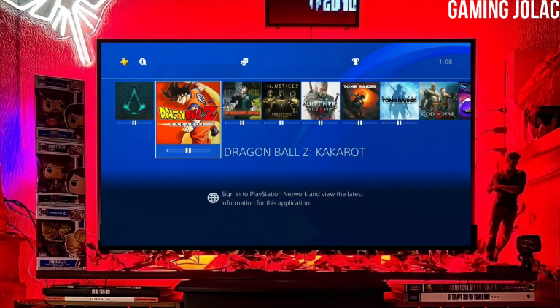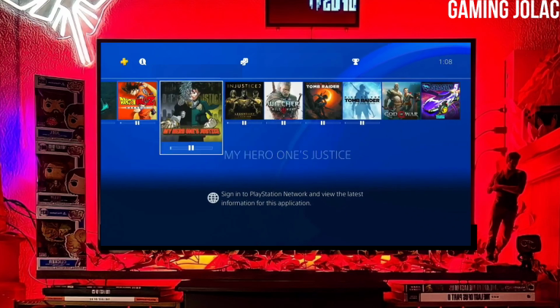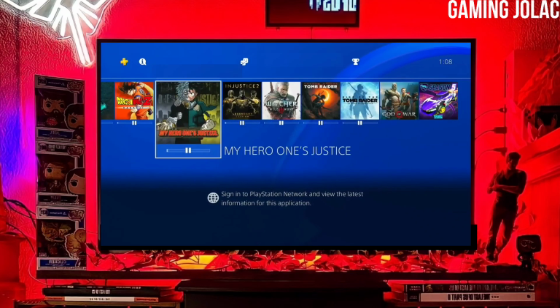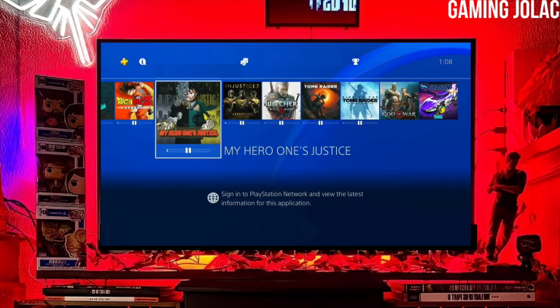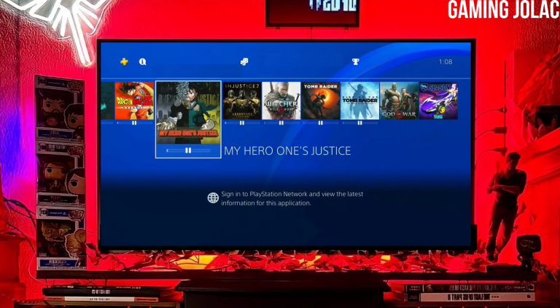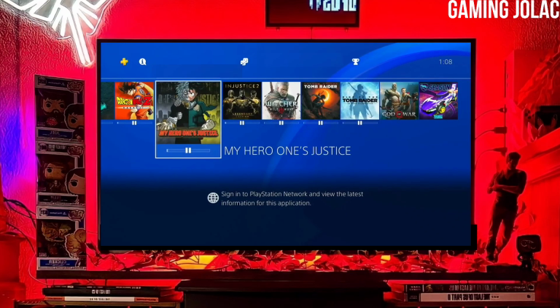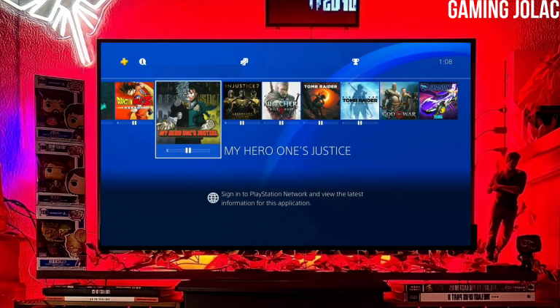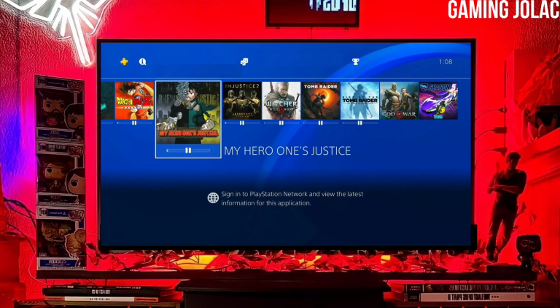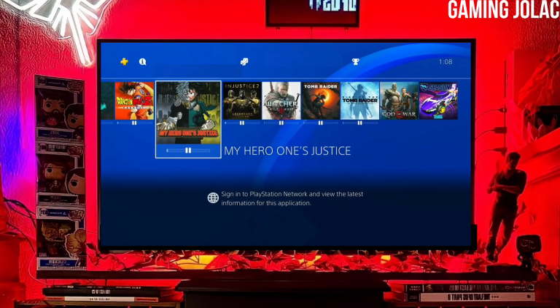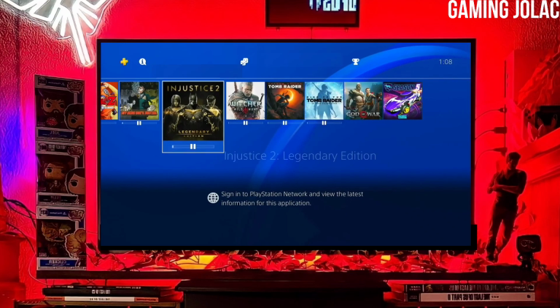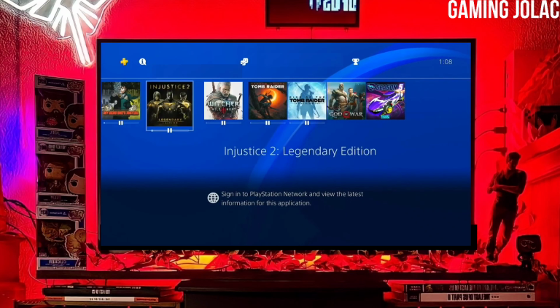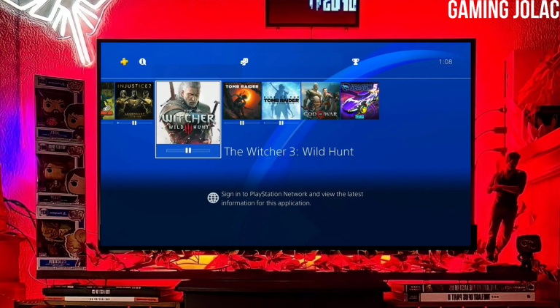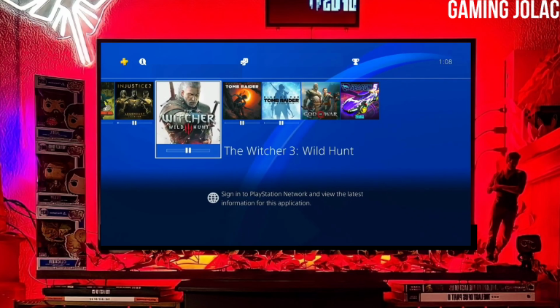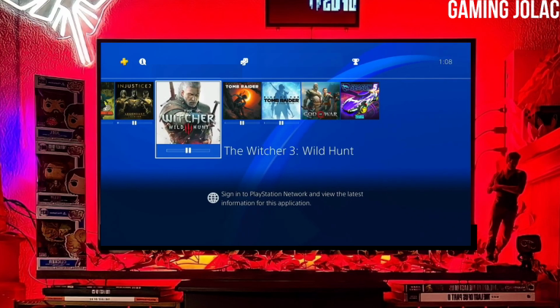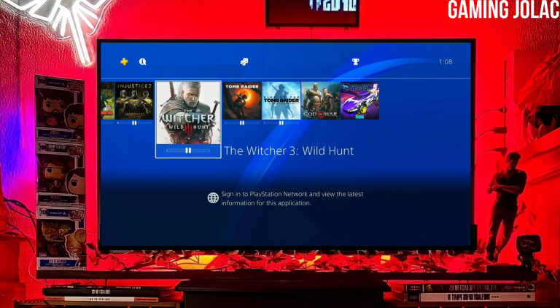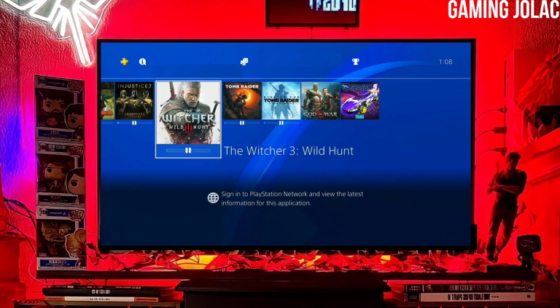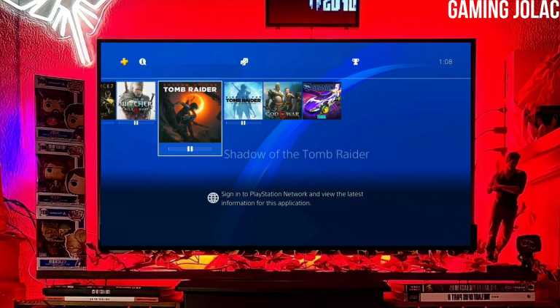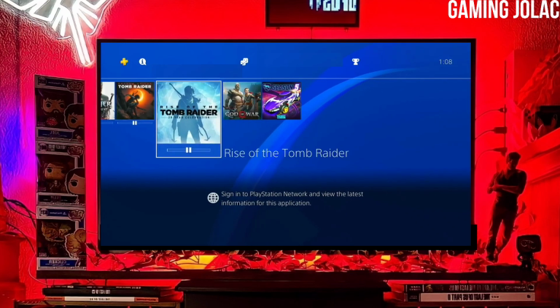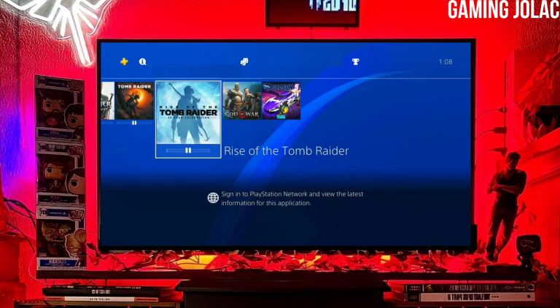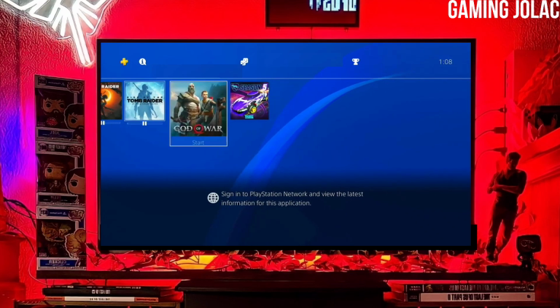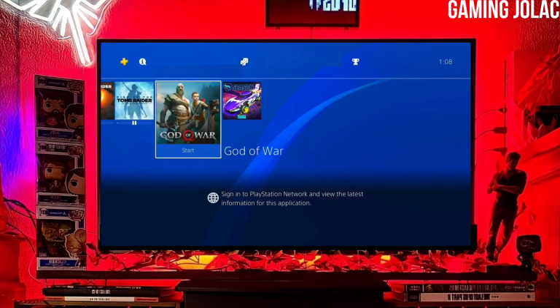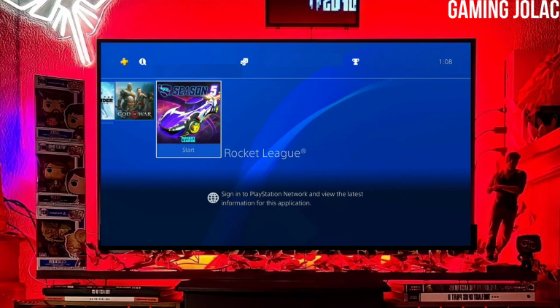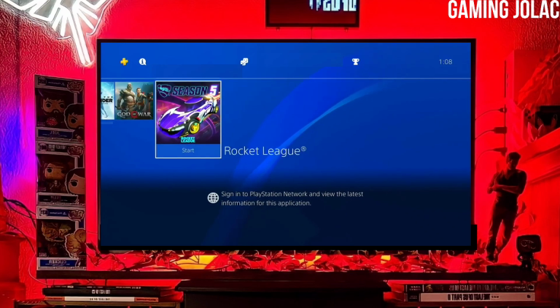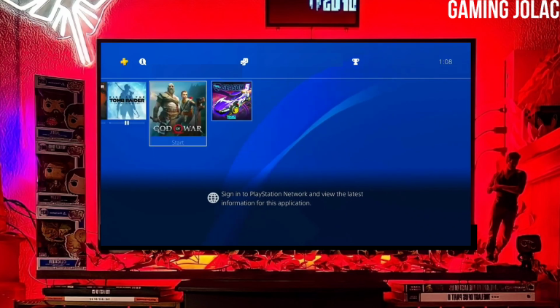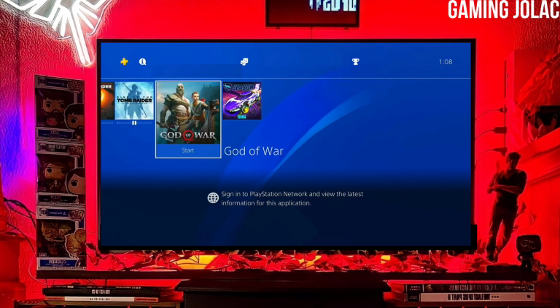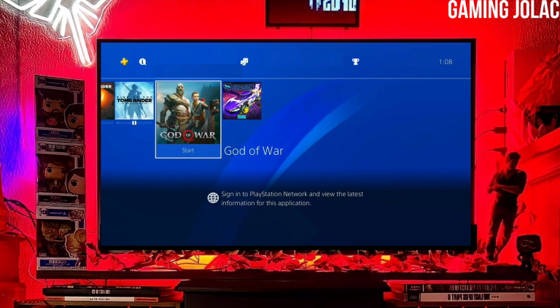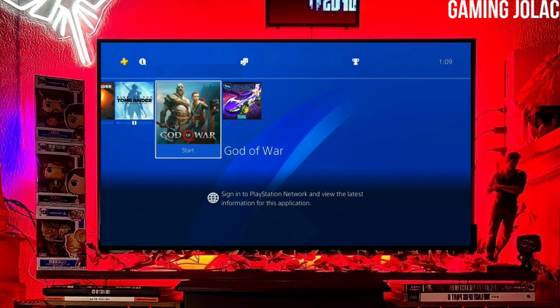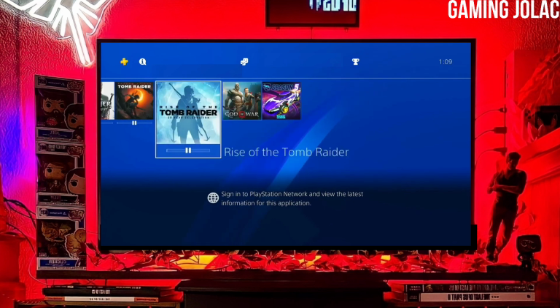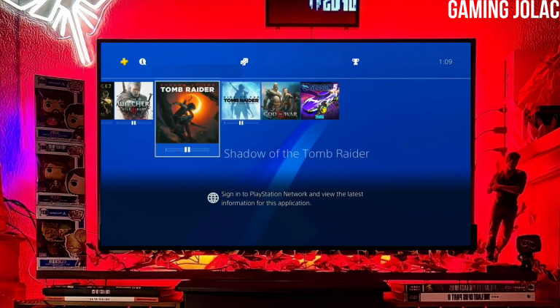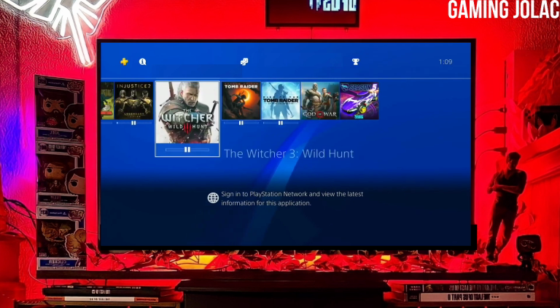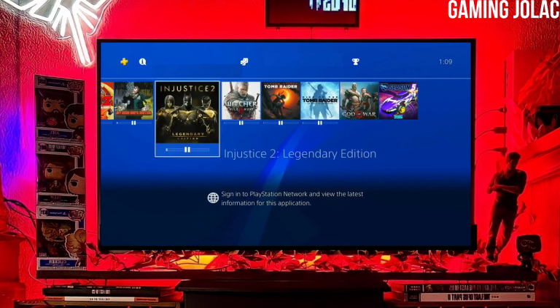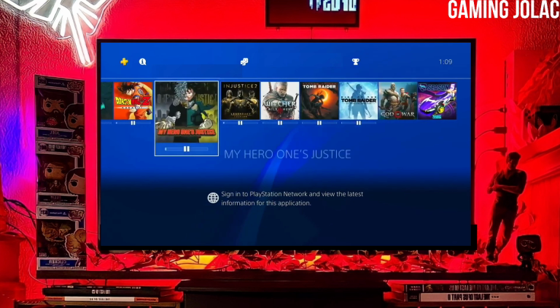Hey guys, this is Stanley and today I am going to show you how you can jailbreak your PS4 12.00 with Golden.